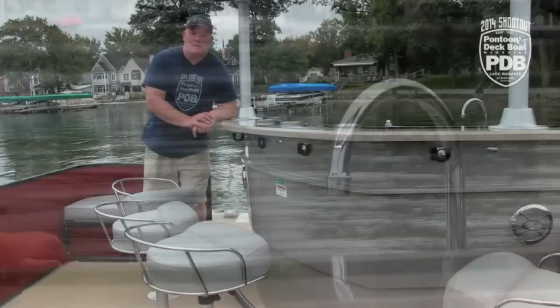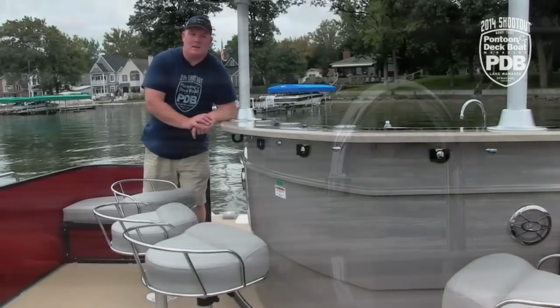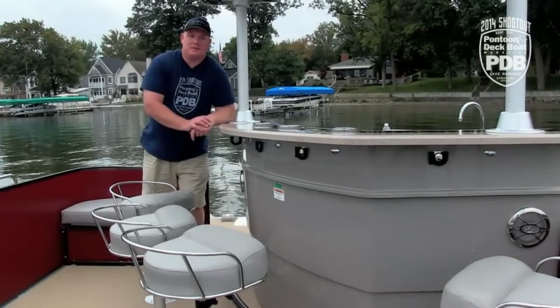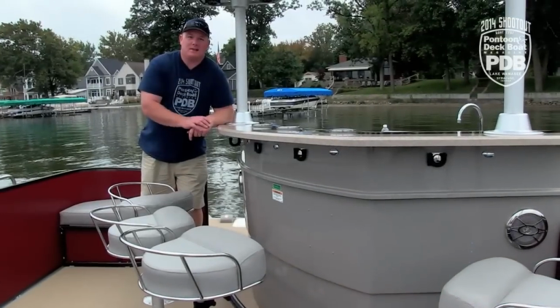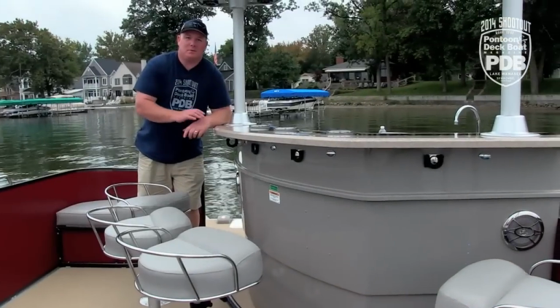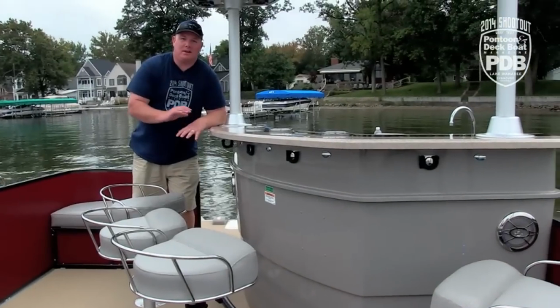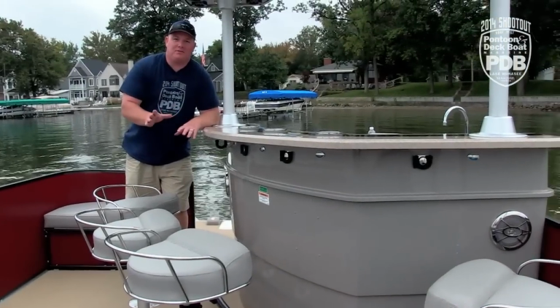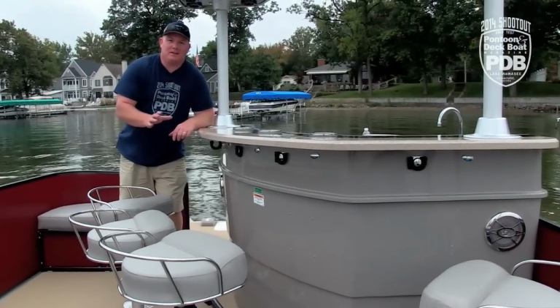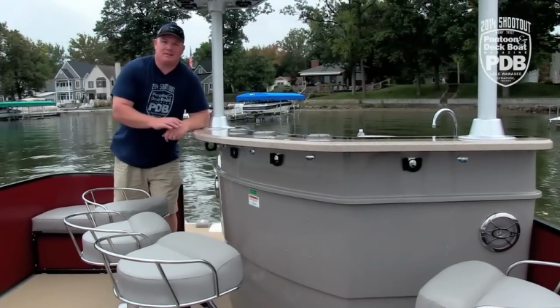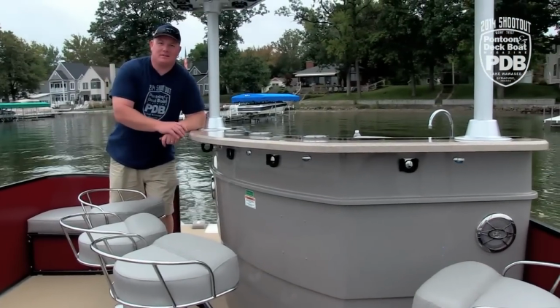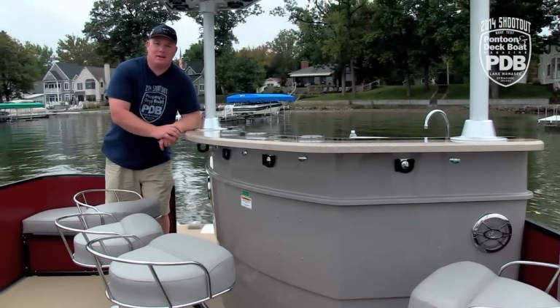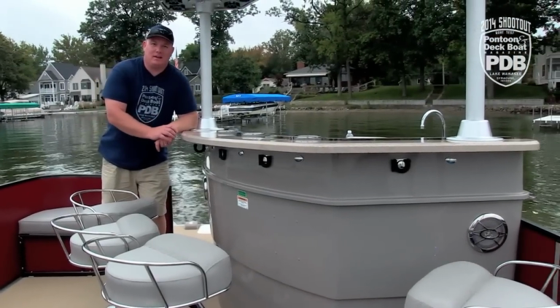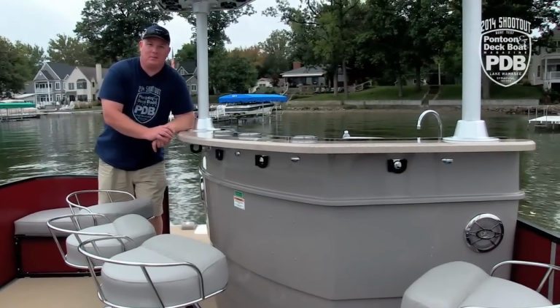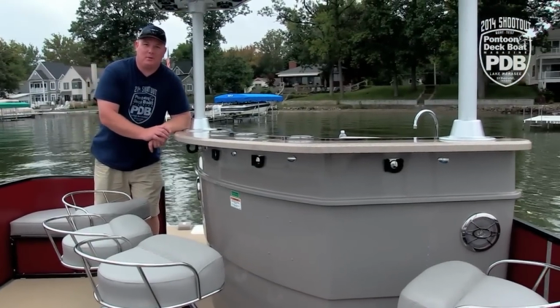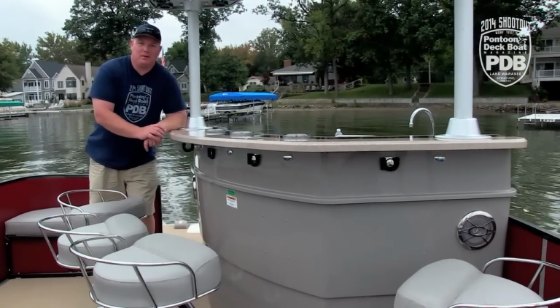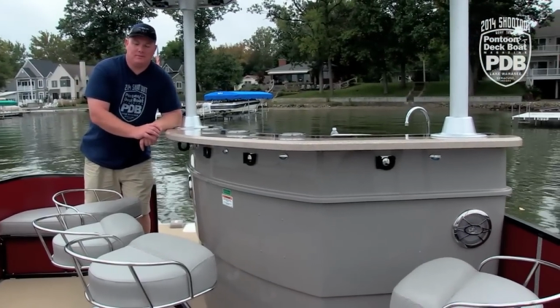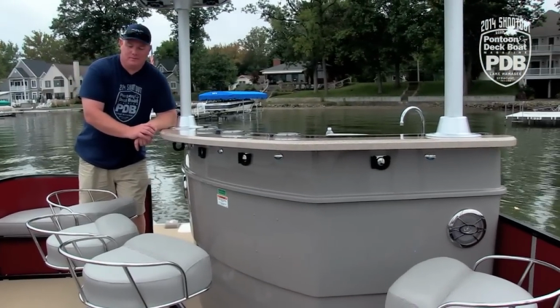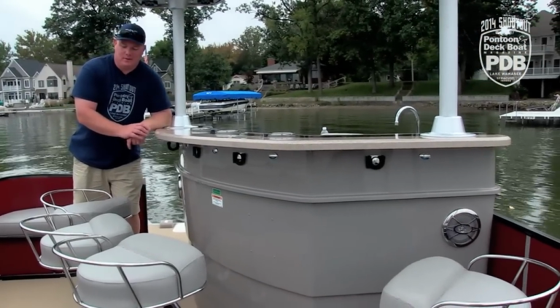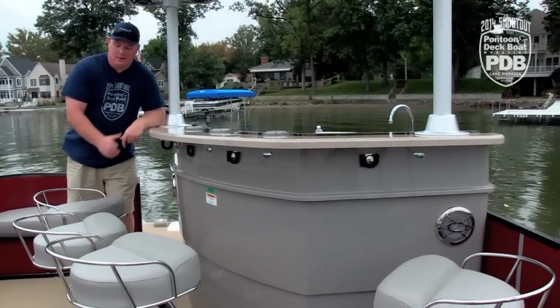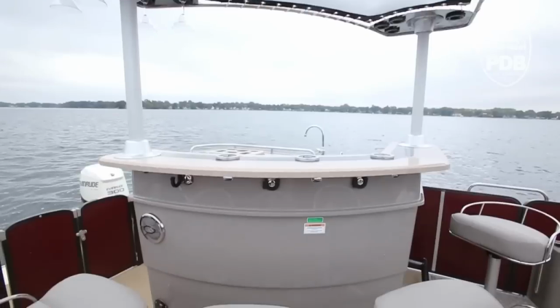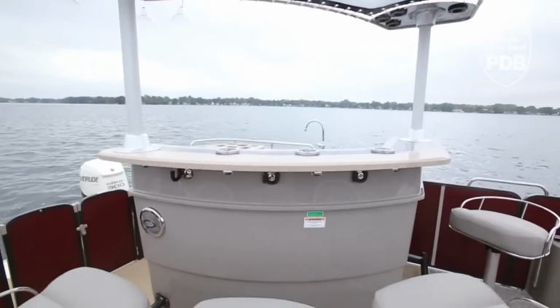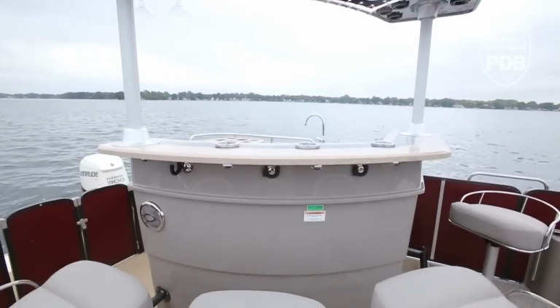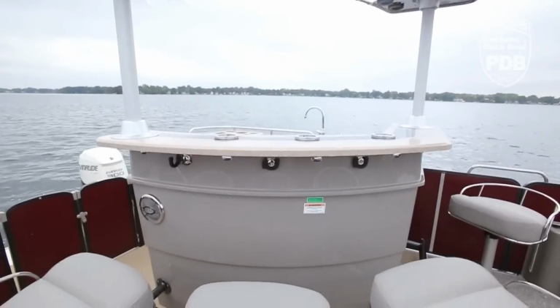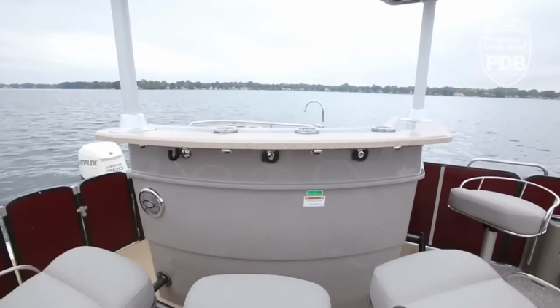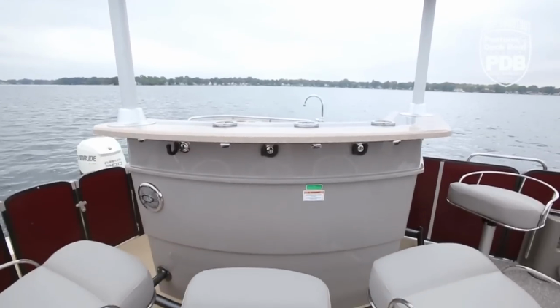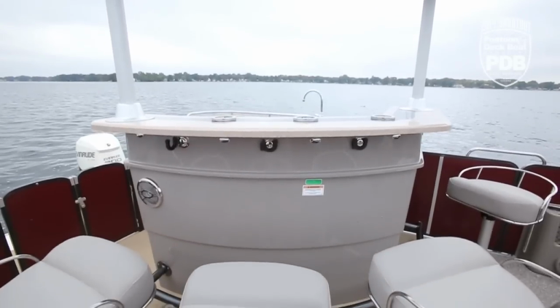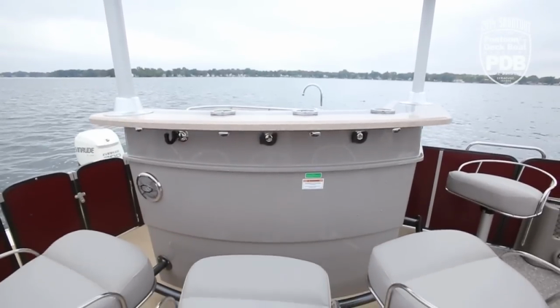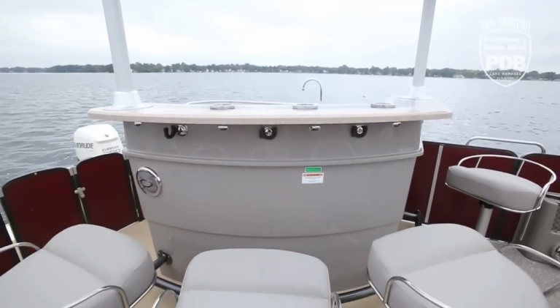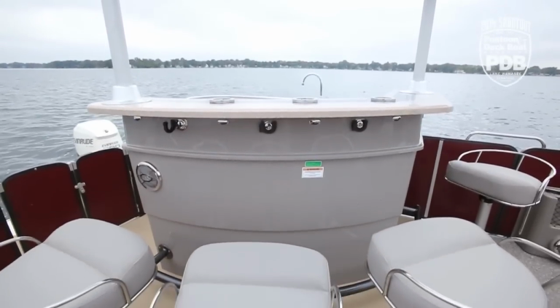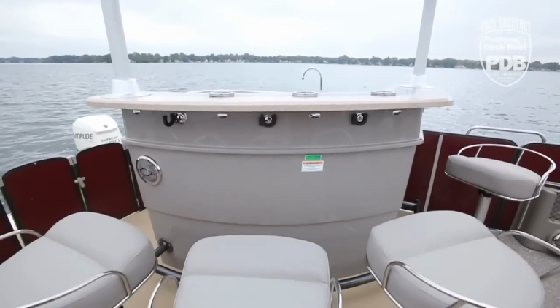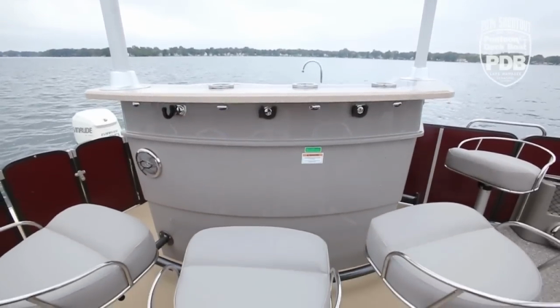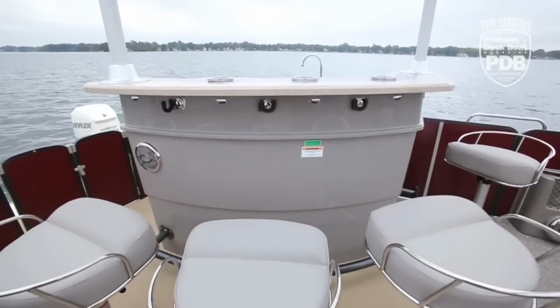Besides plenty of flex steel seating on board, this also includes four bar stools.